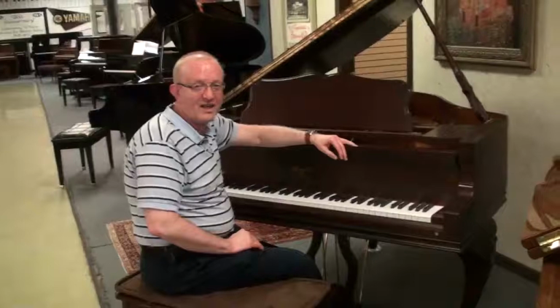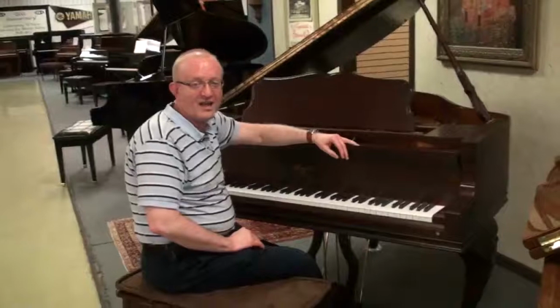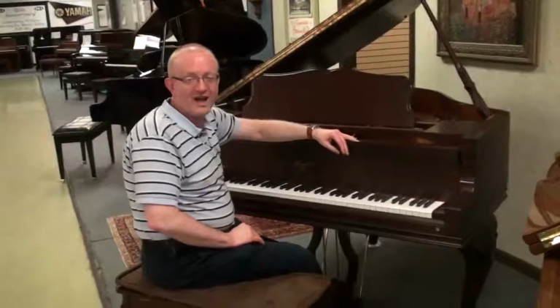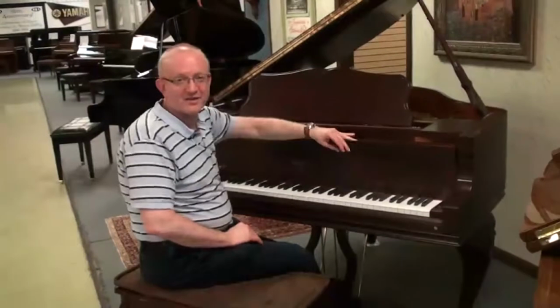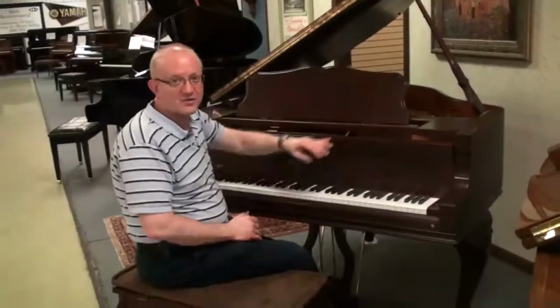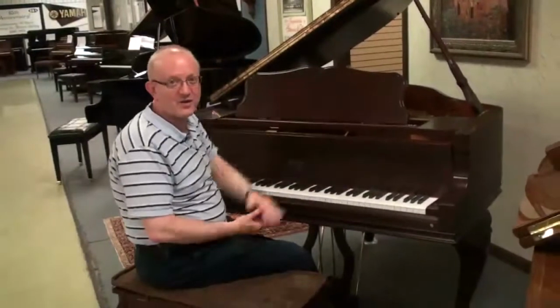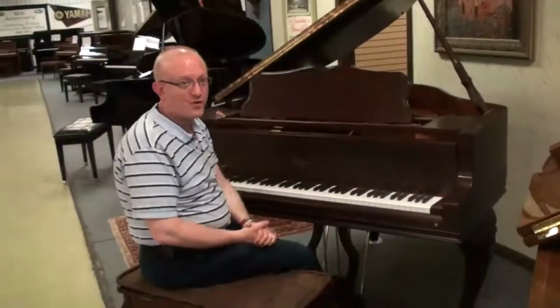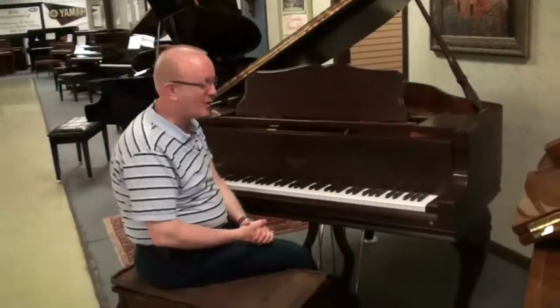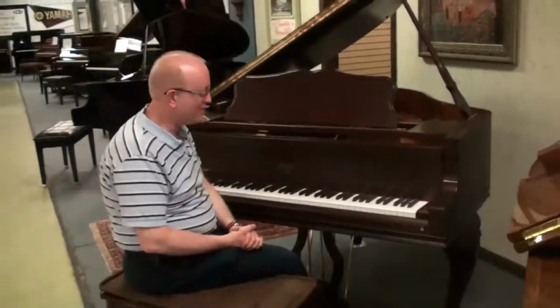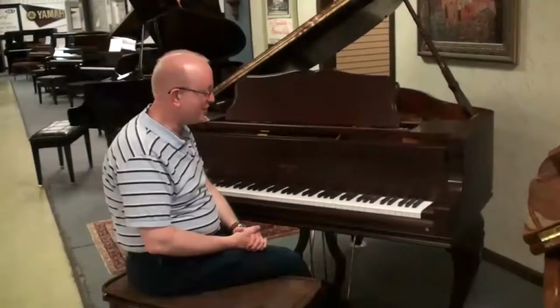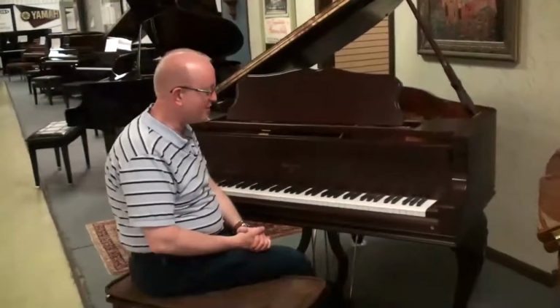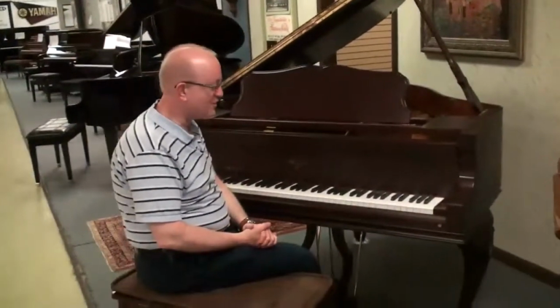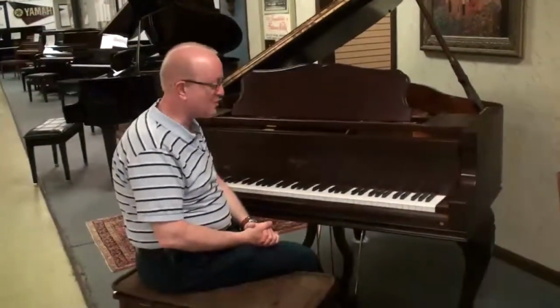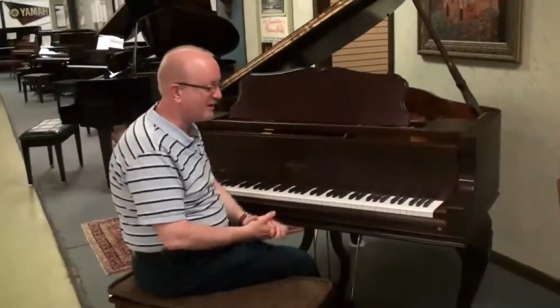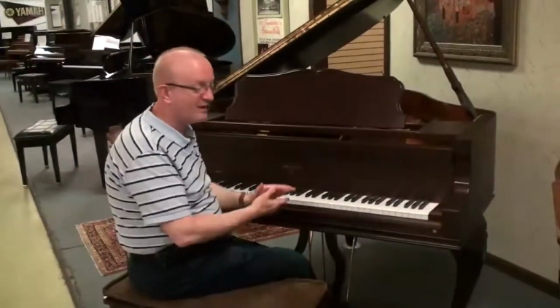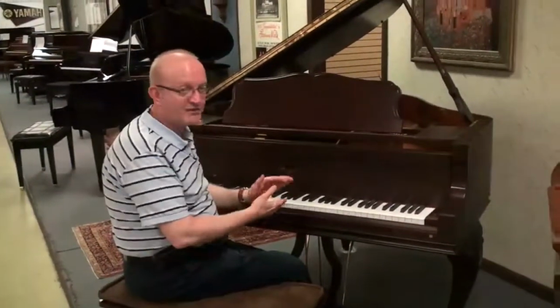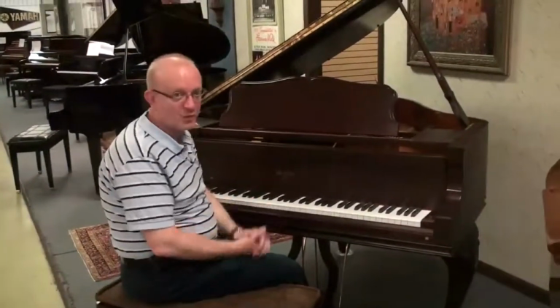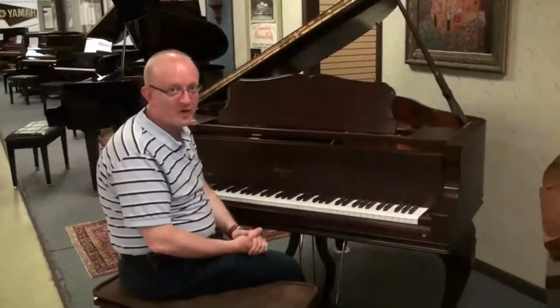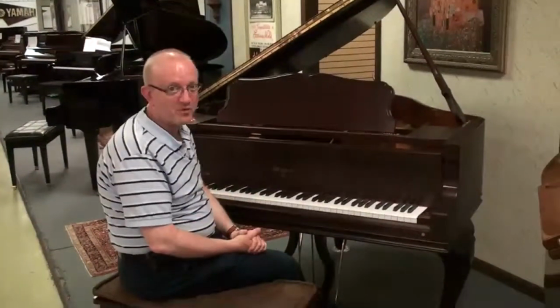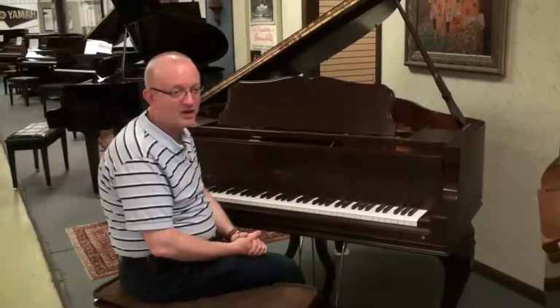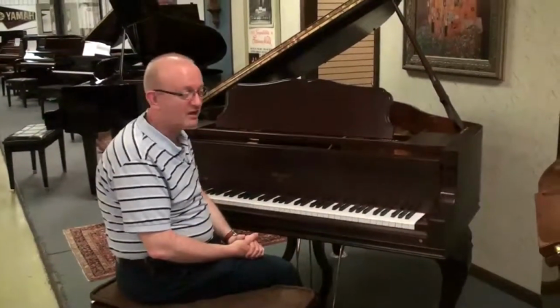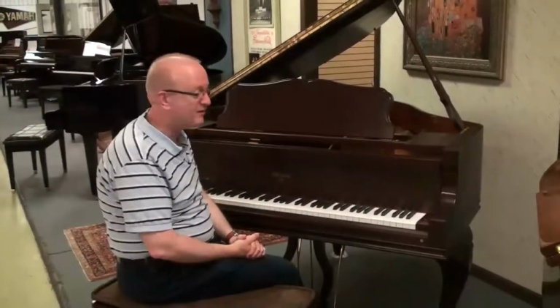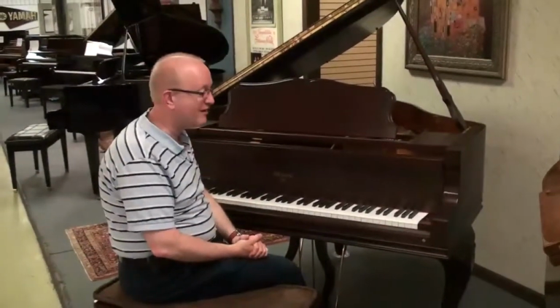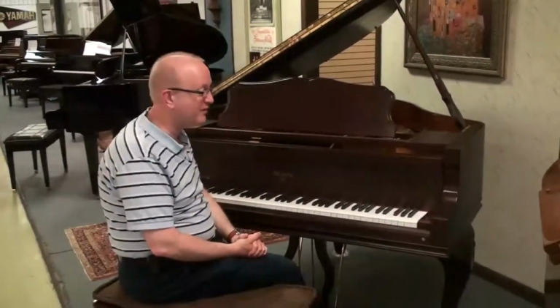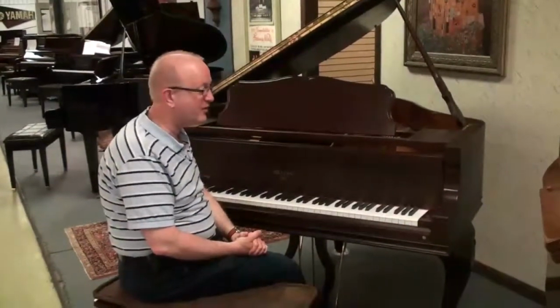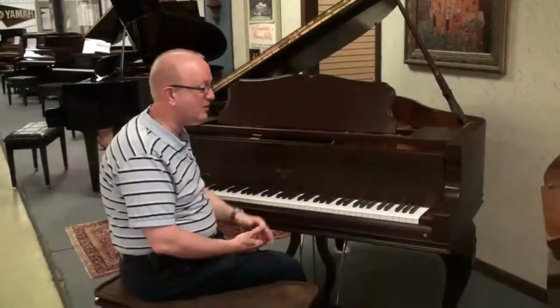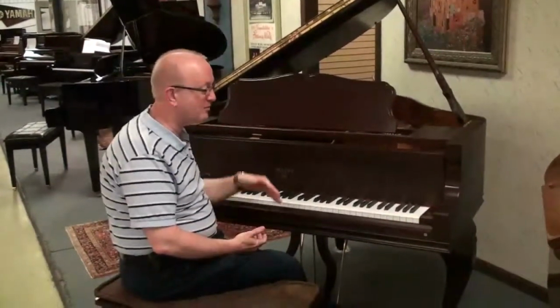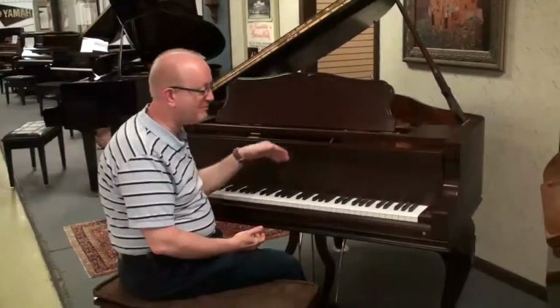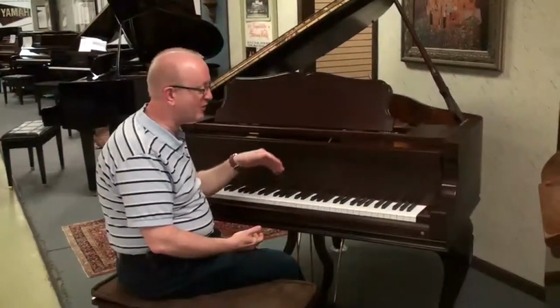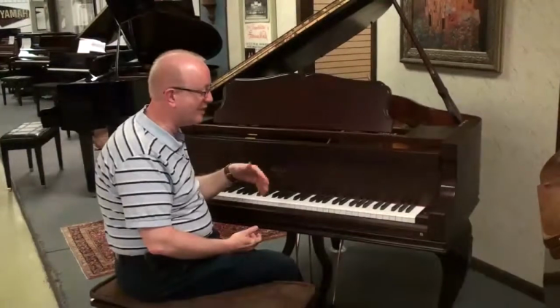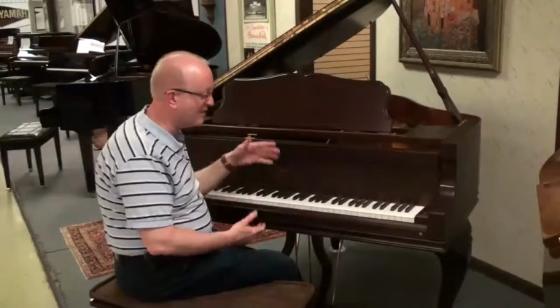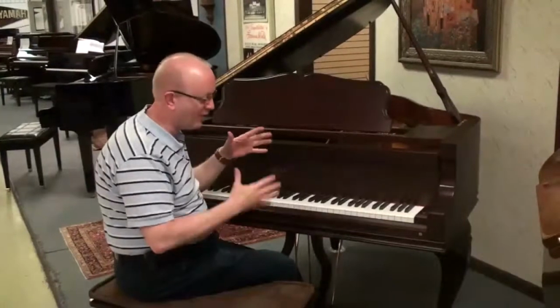Hi, this is Greg Norwood. I want to show you this really lovely Weber five-foot baby grand piano.